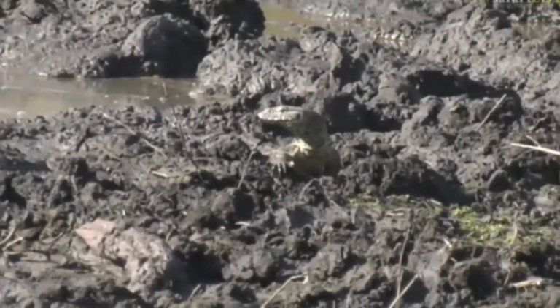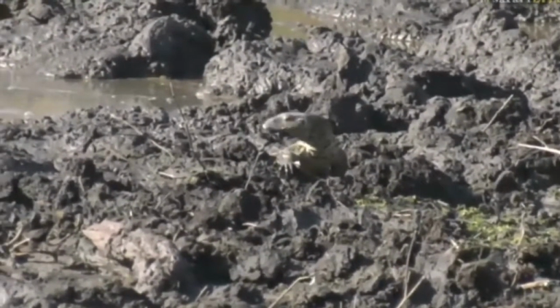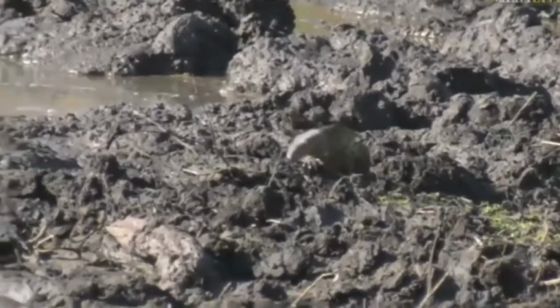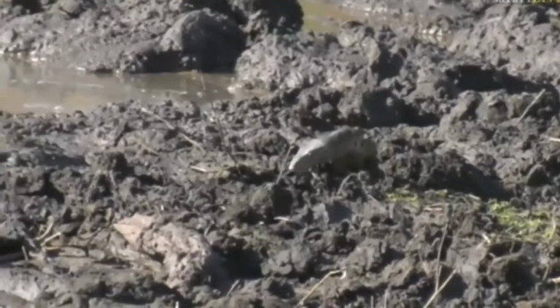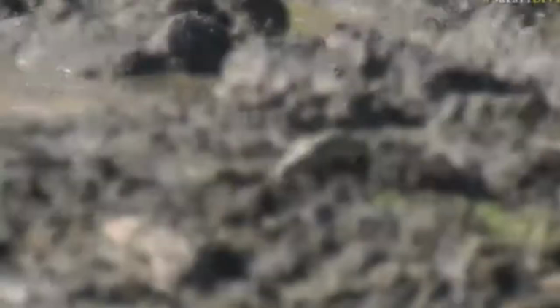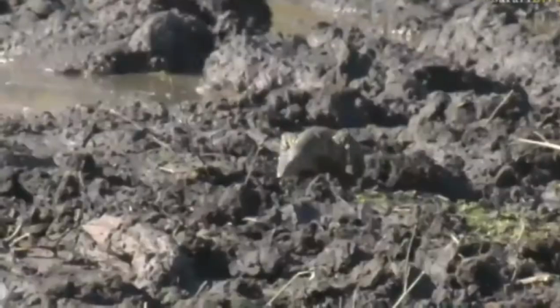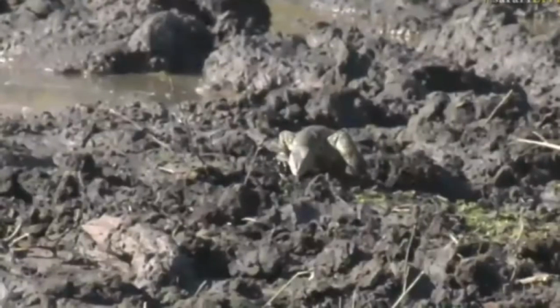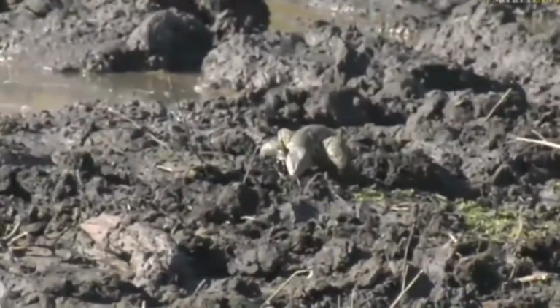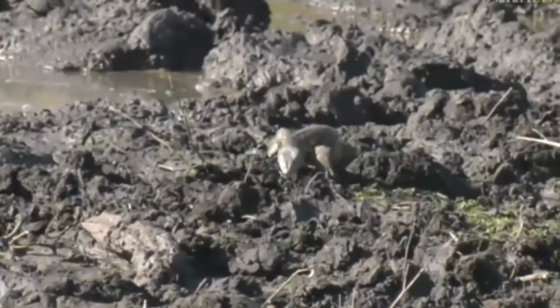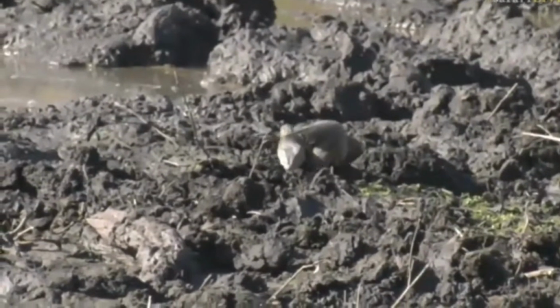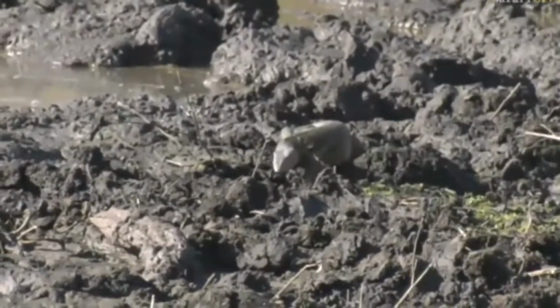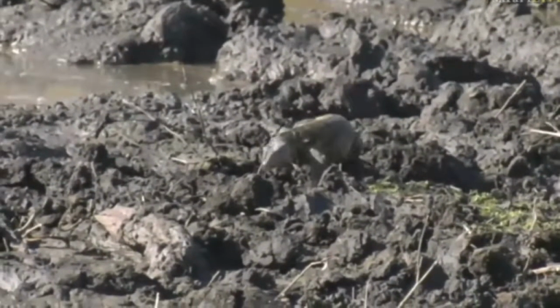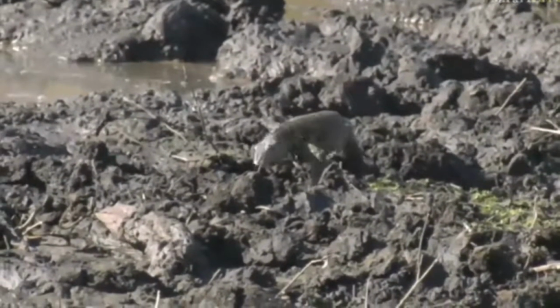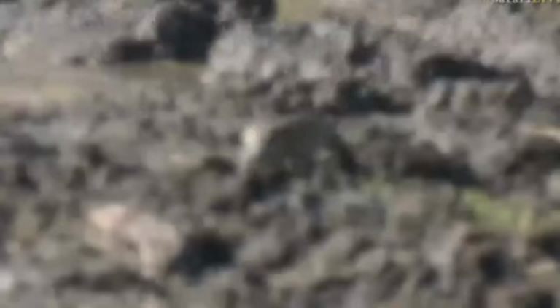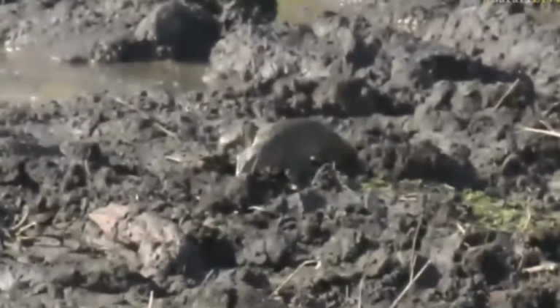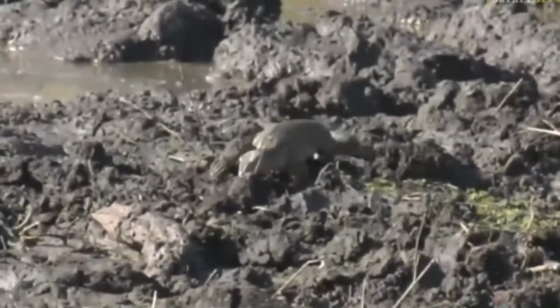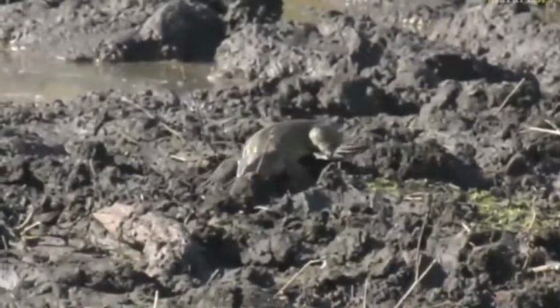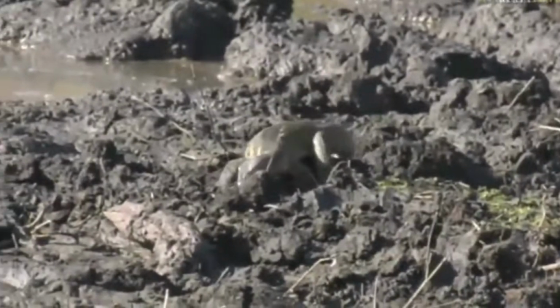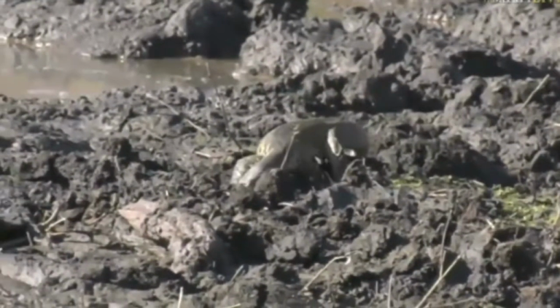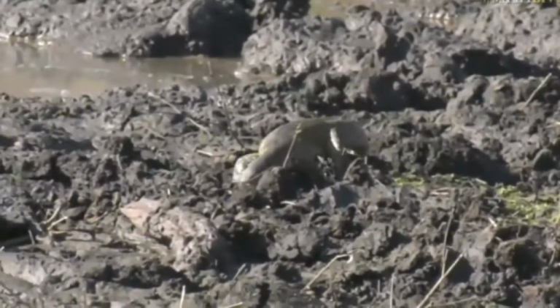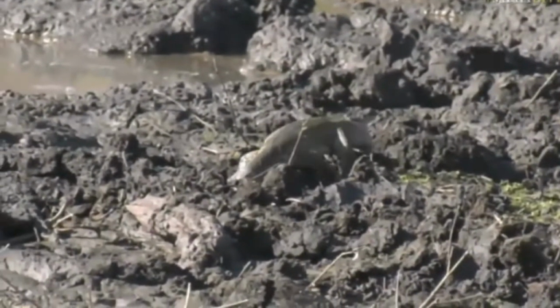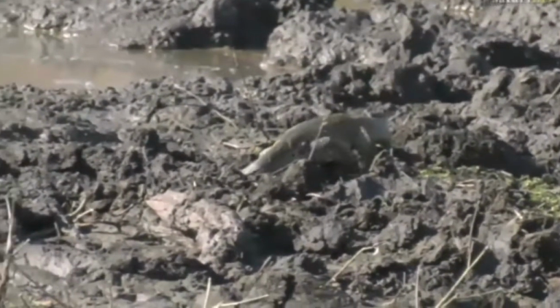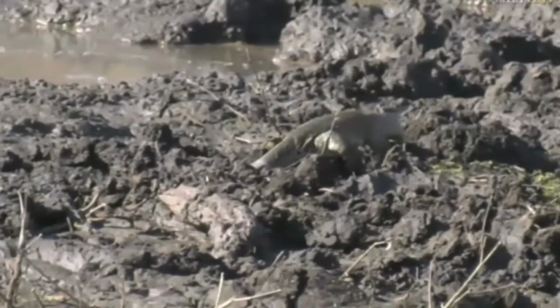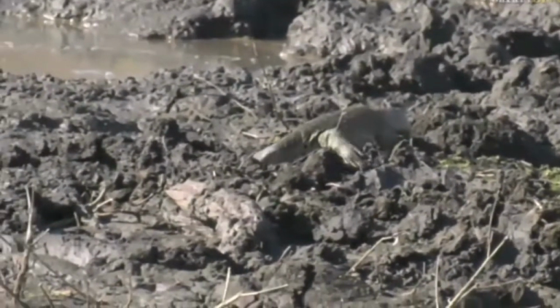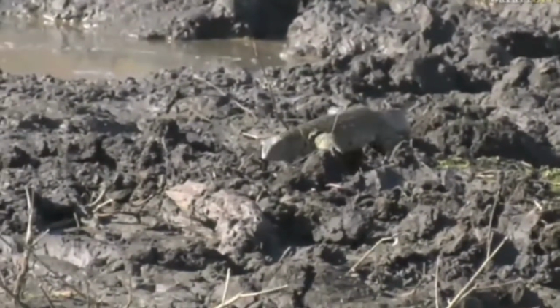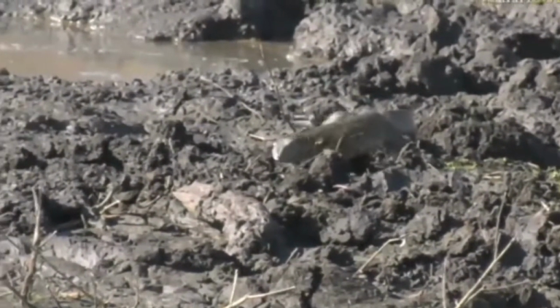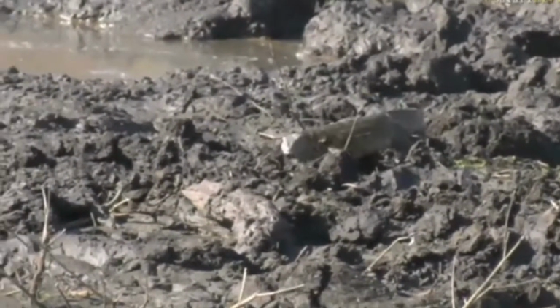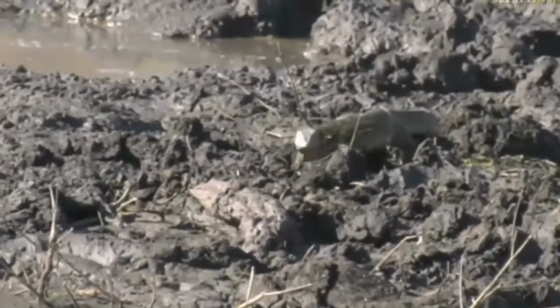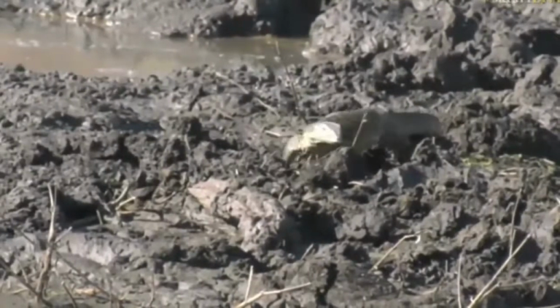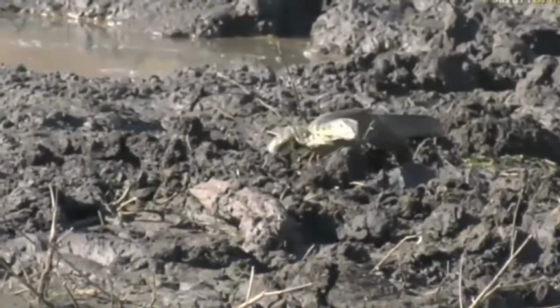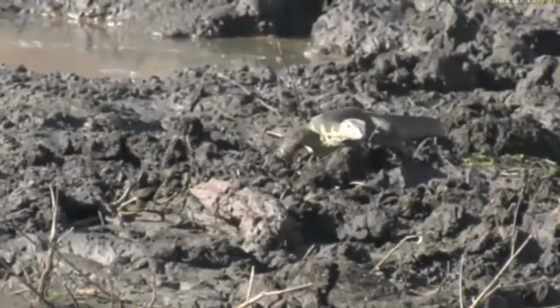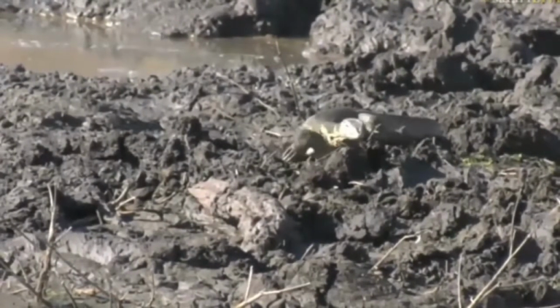If there was a crocodile here with eggs, you'd find that monitor lizard would be getting chased all over the place by the crocodile to keep it away.